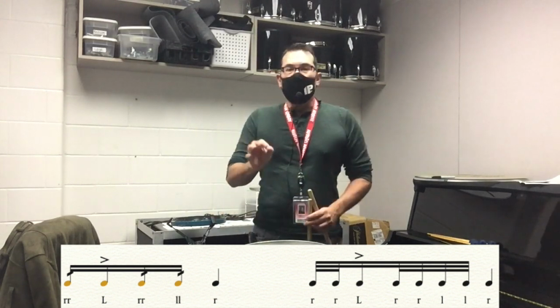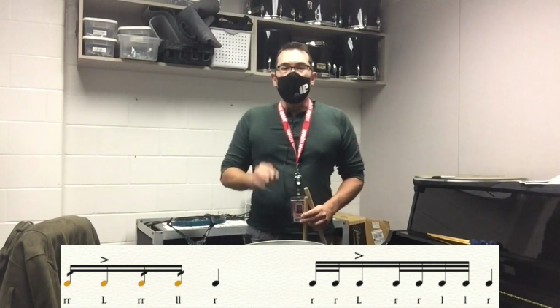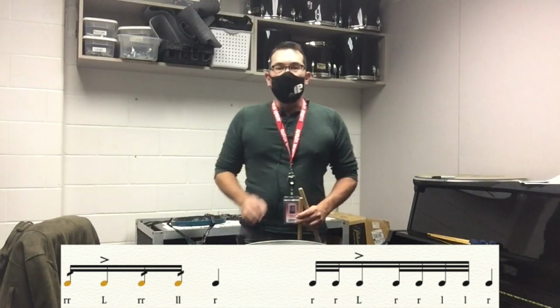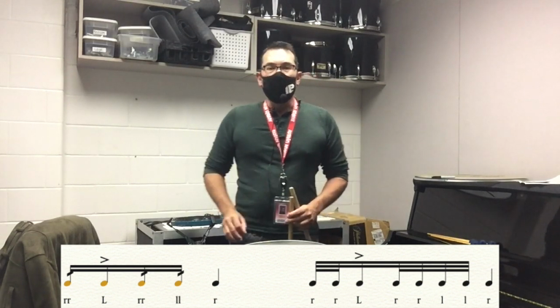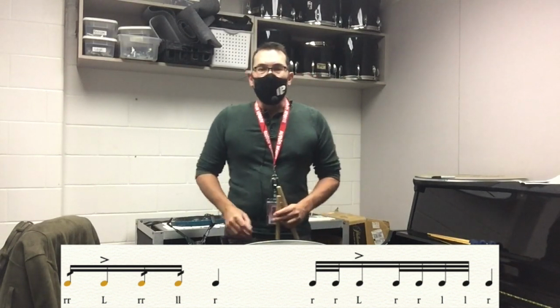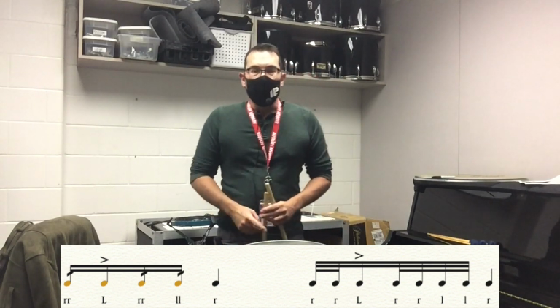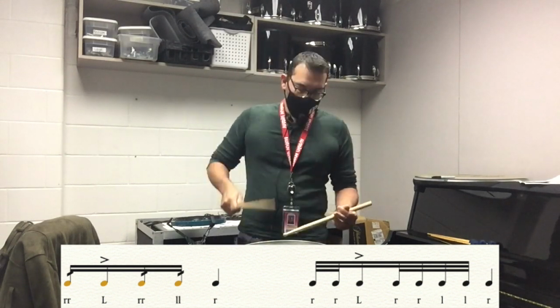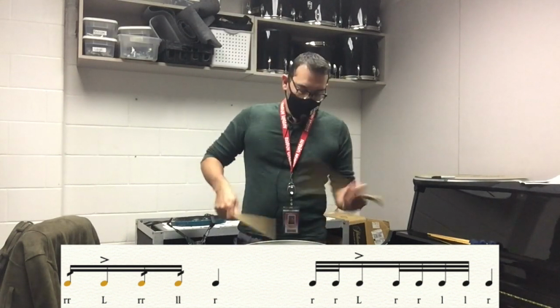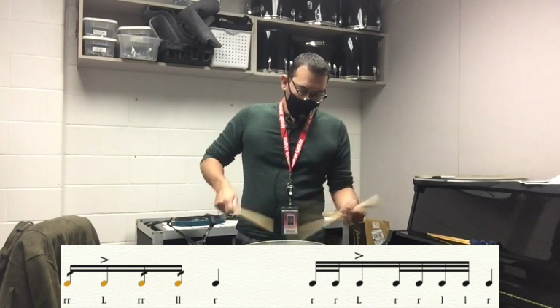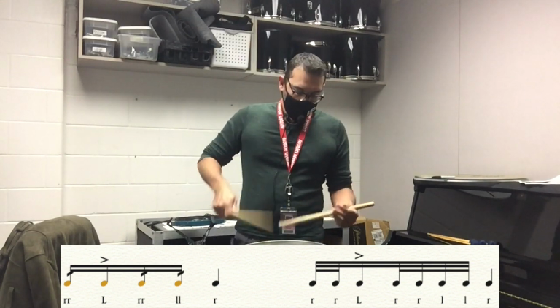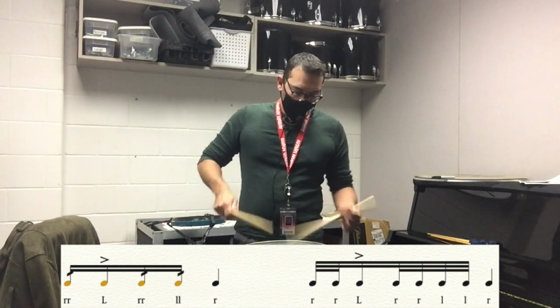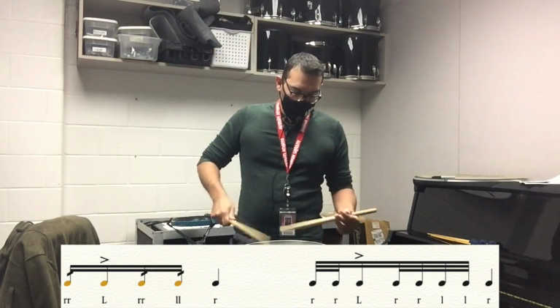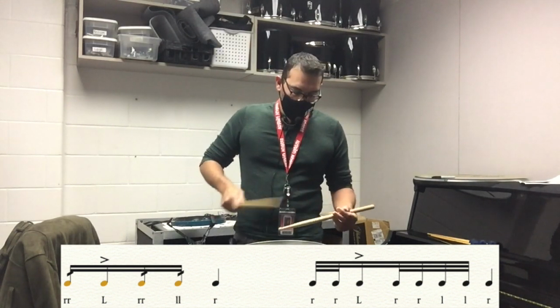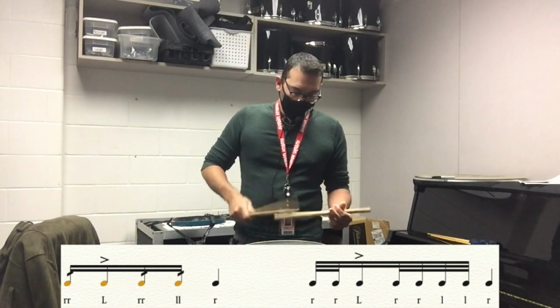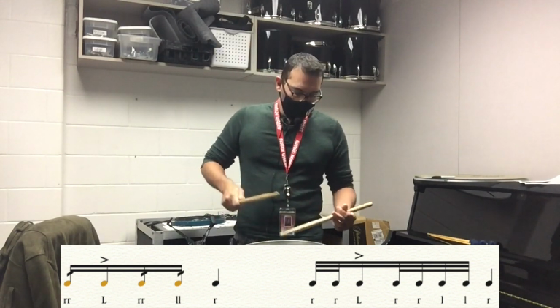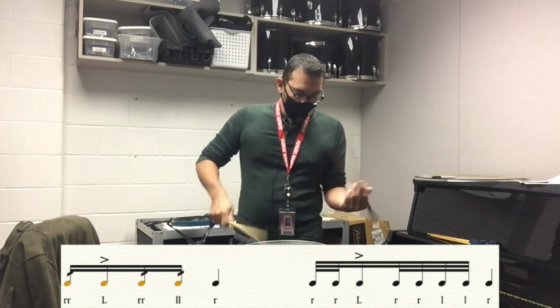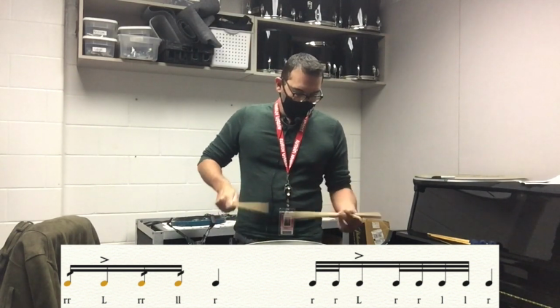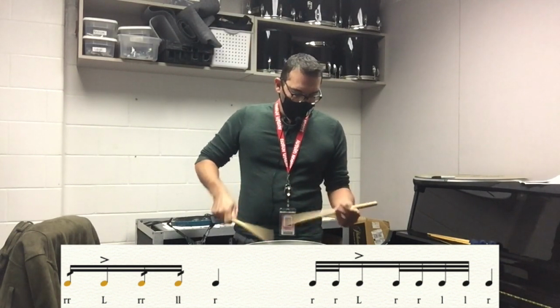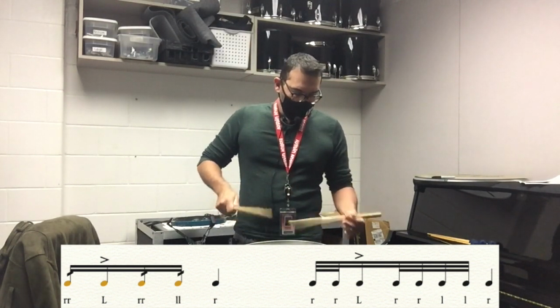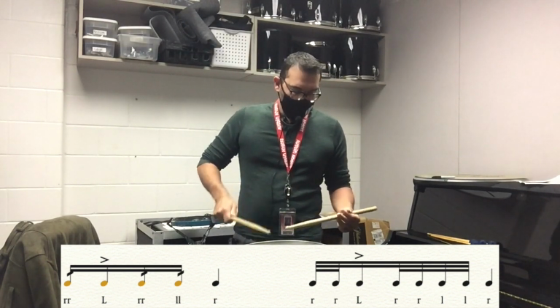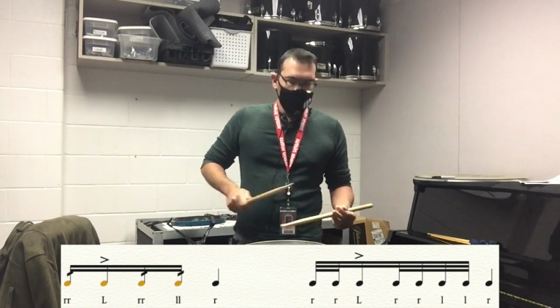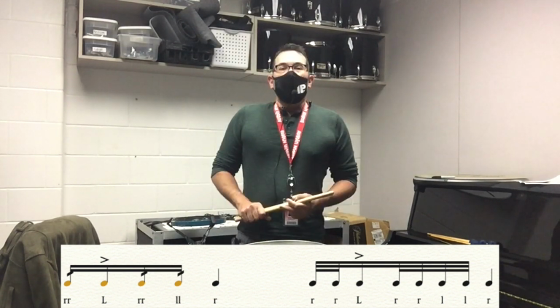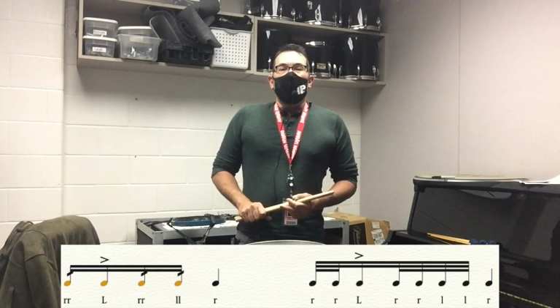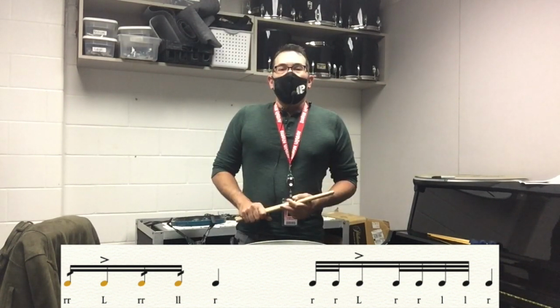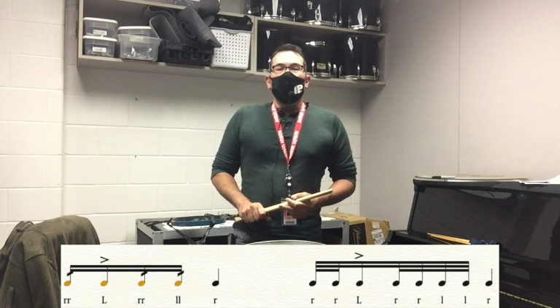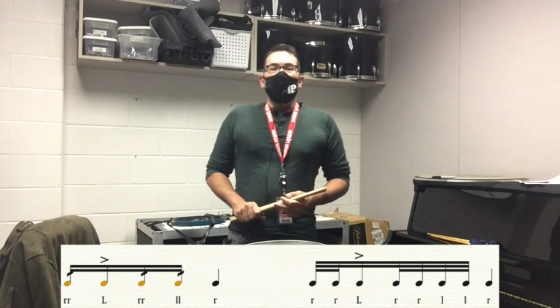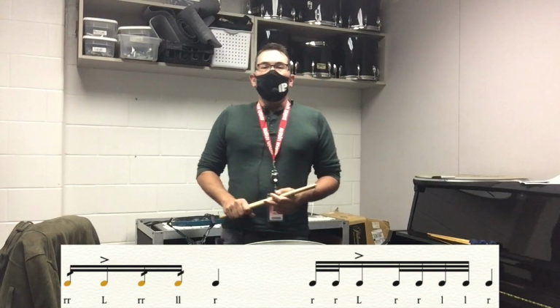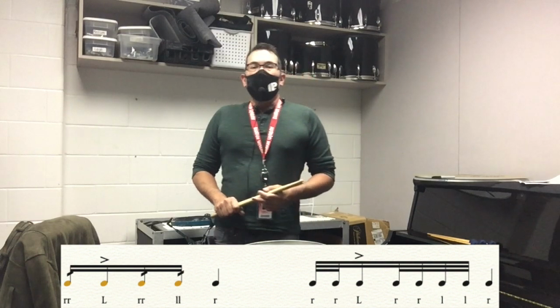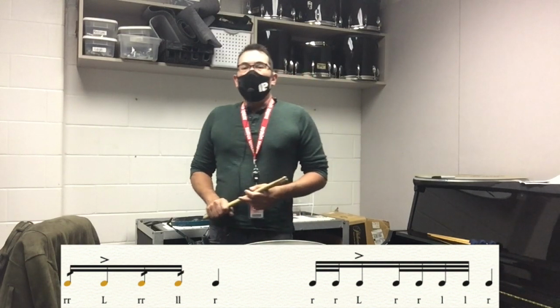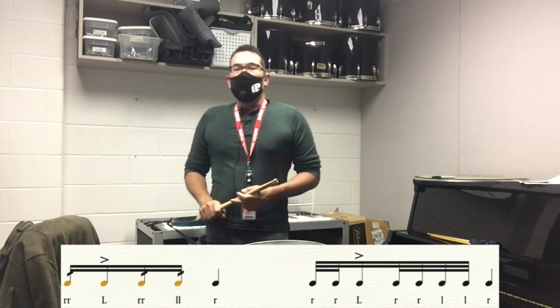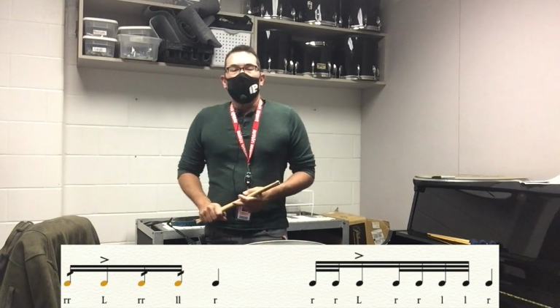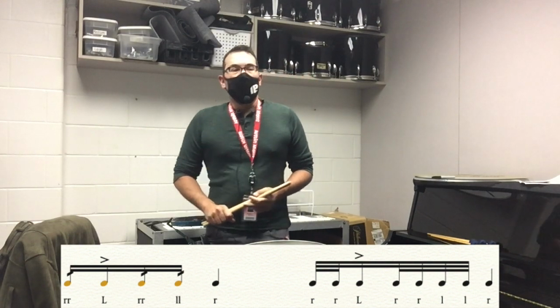Digga-da, digga-digga-da. Let's try for that rhythm and no early drags.